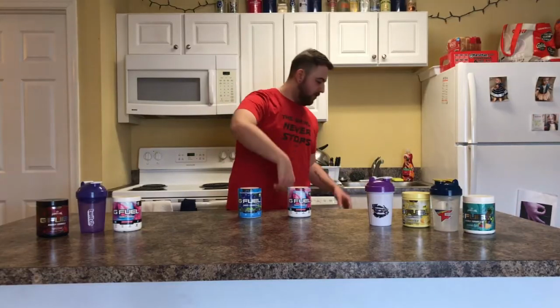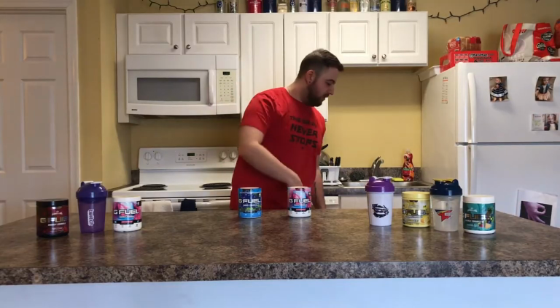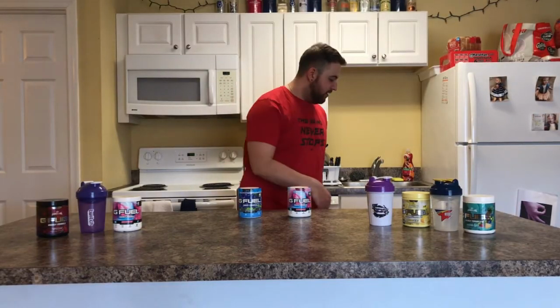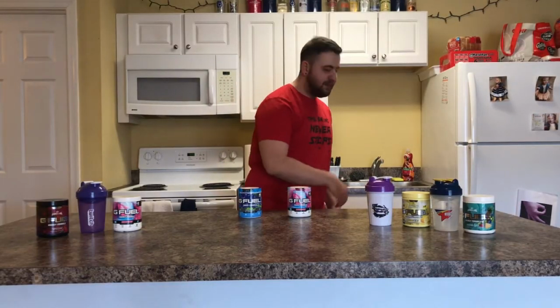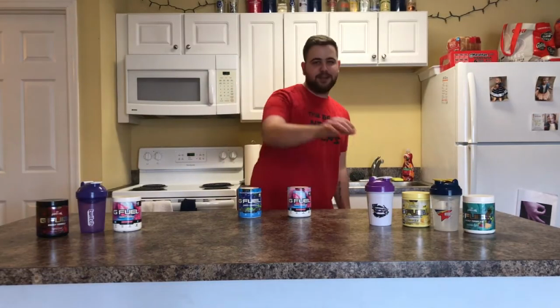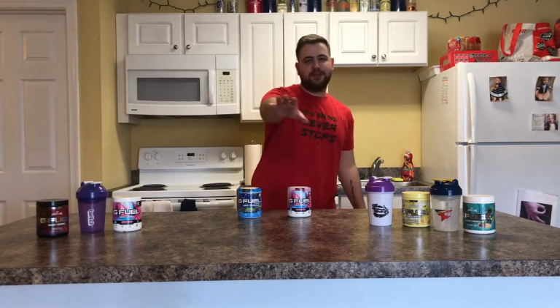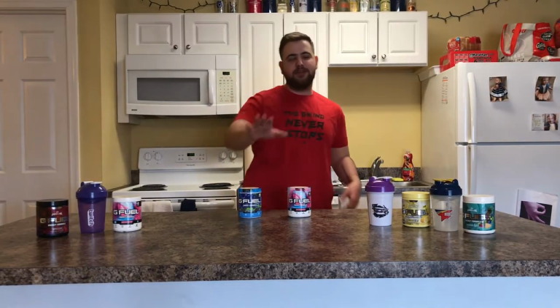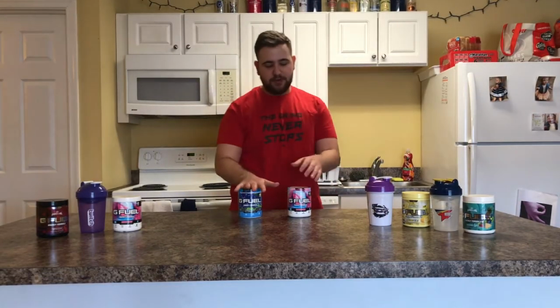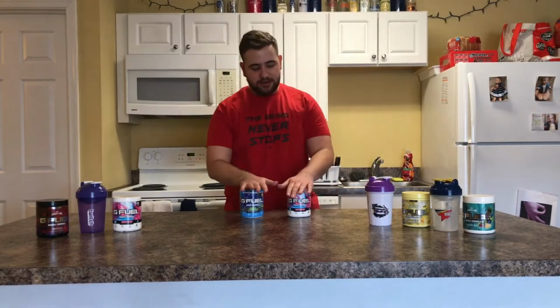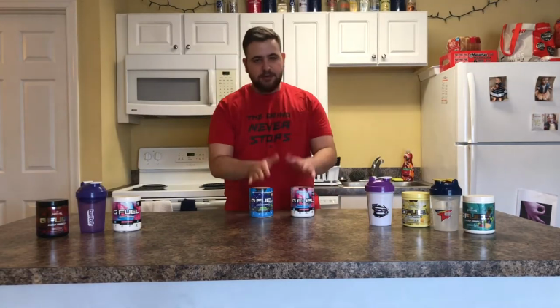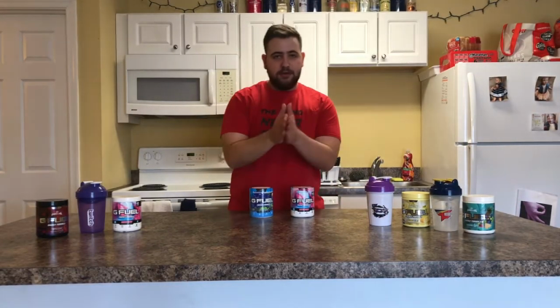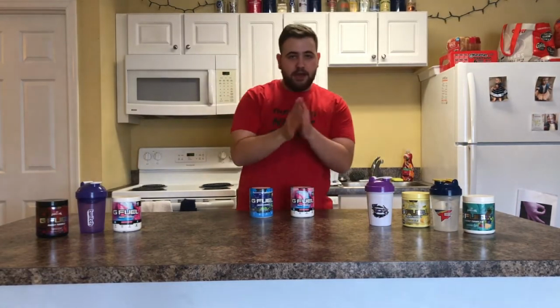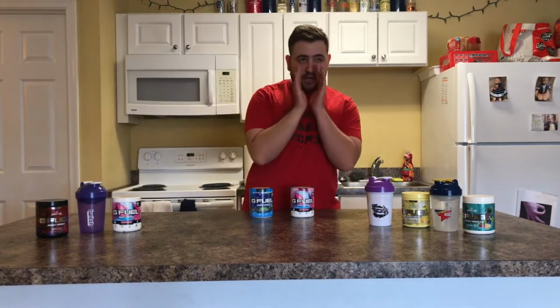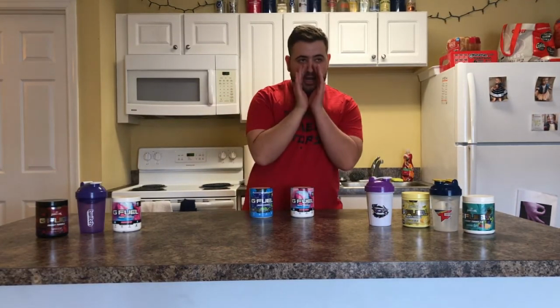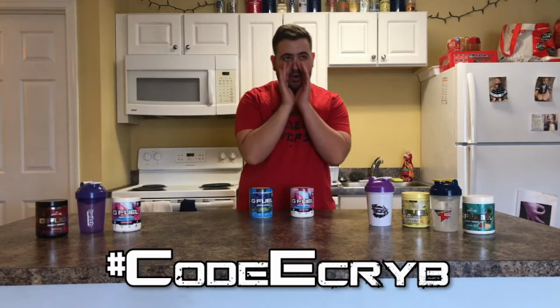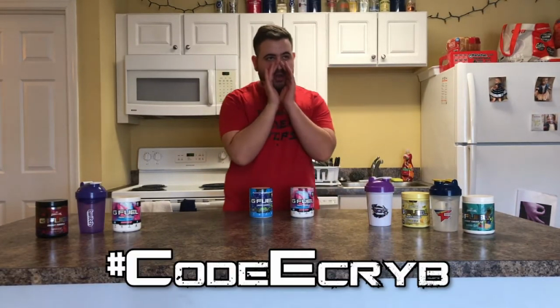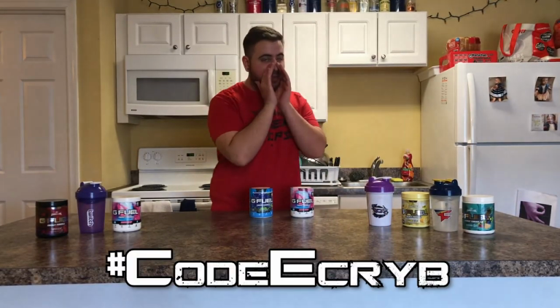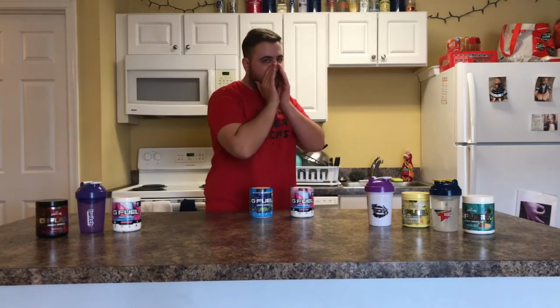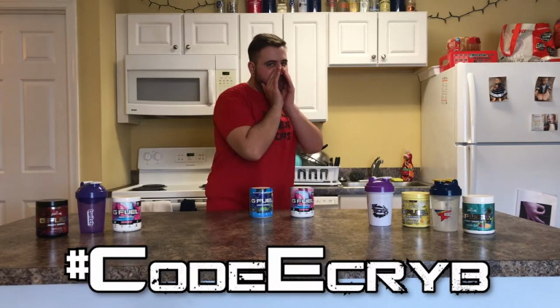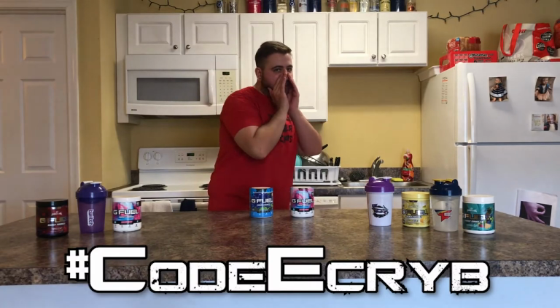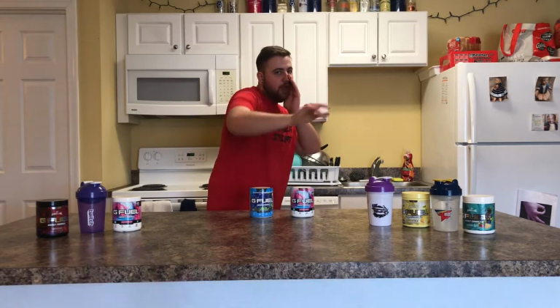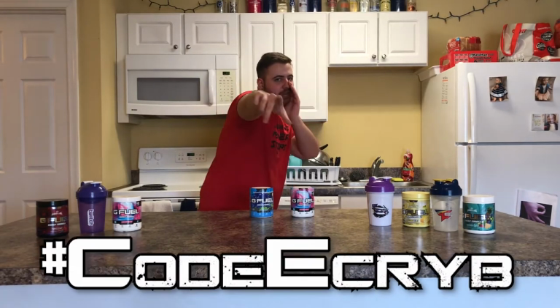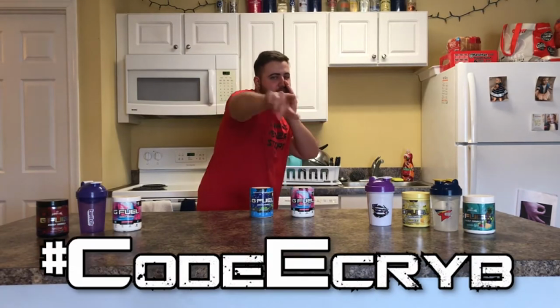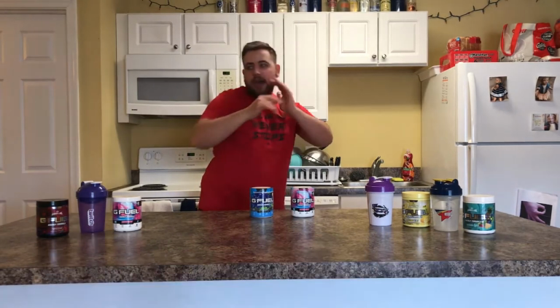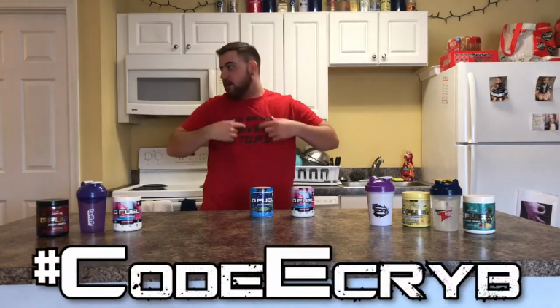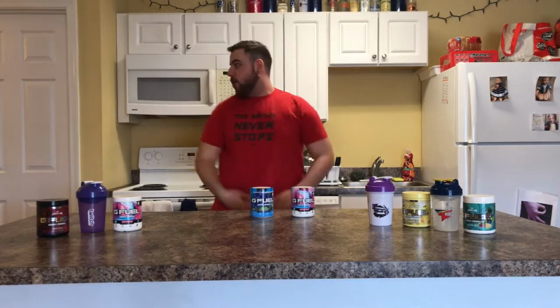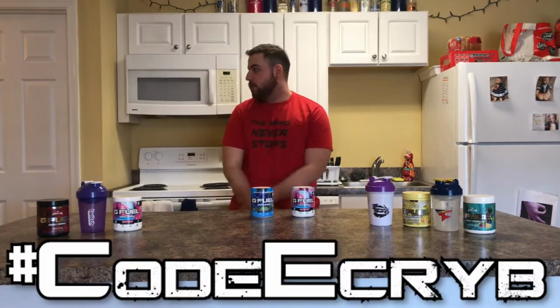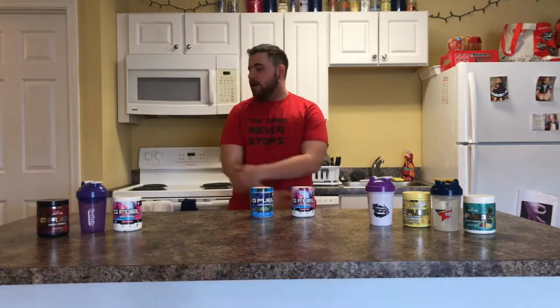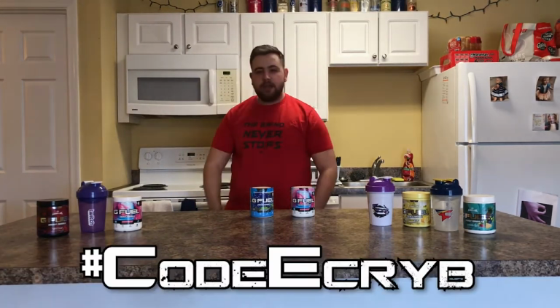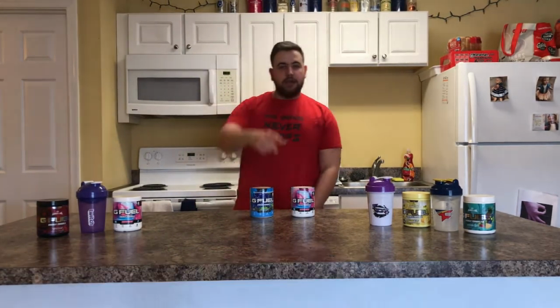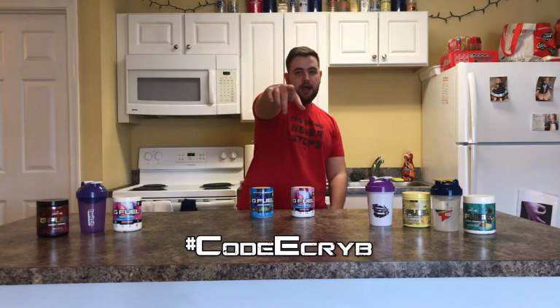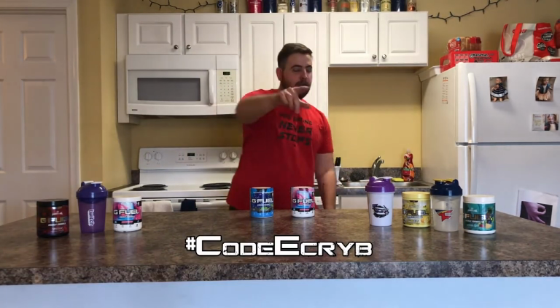Anyway, just kidding. But G Fuel guys — hashtag Code Ecrib, hashtag Code Ecrib.